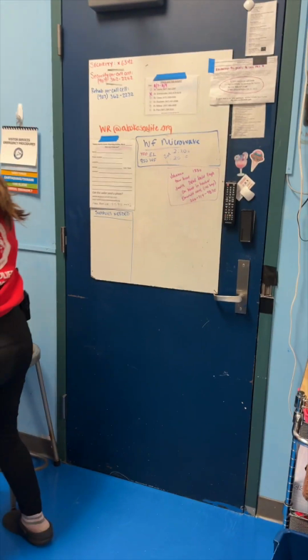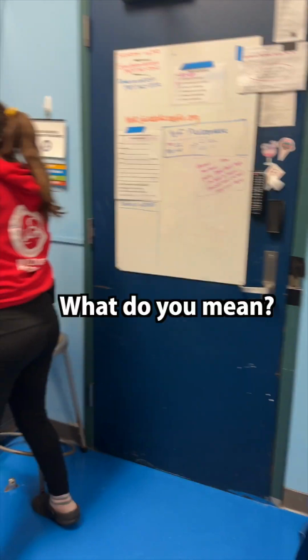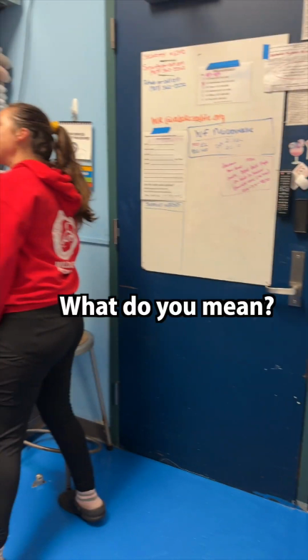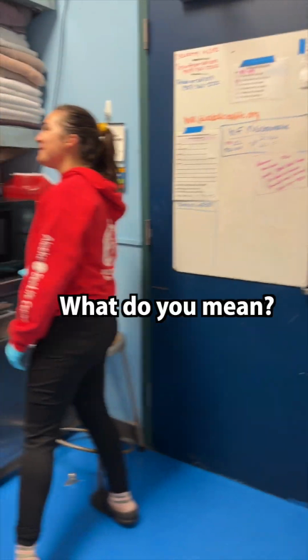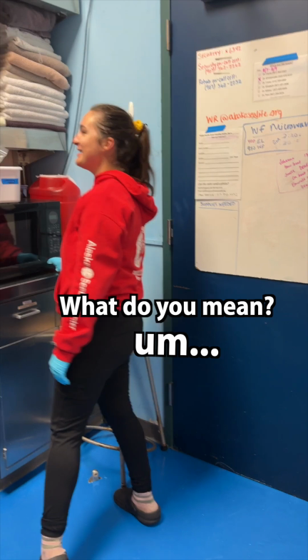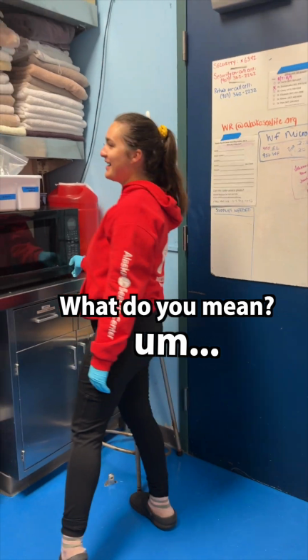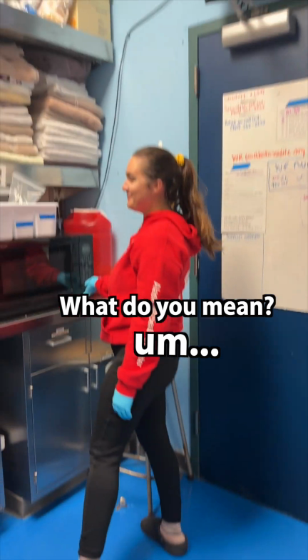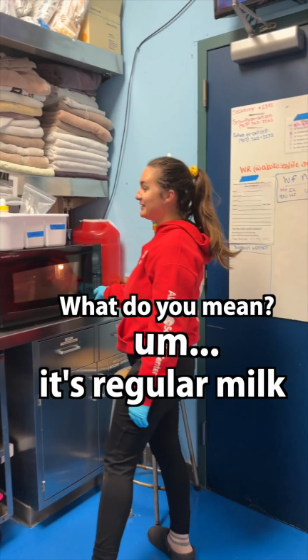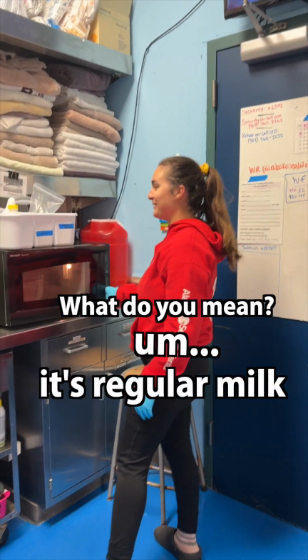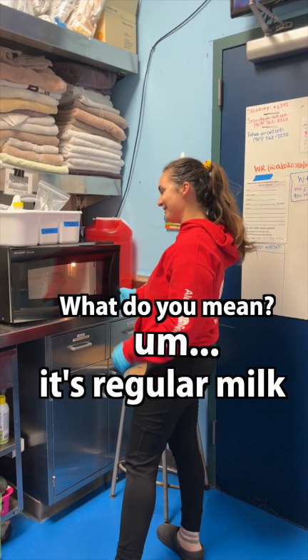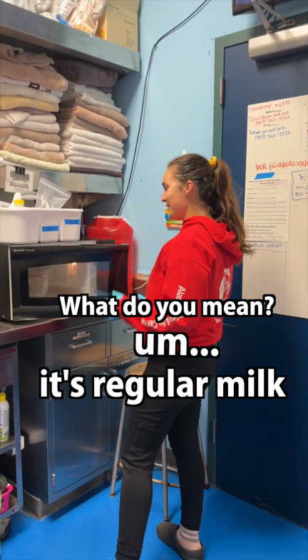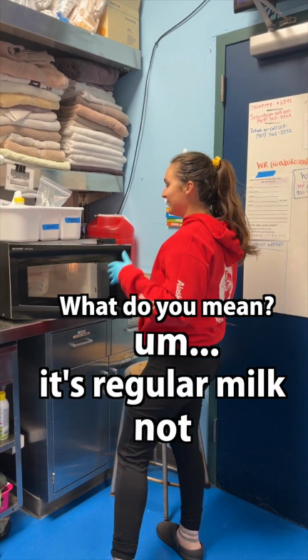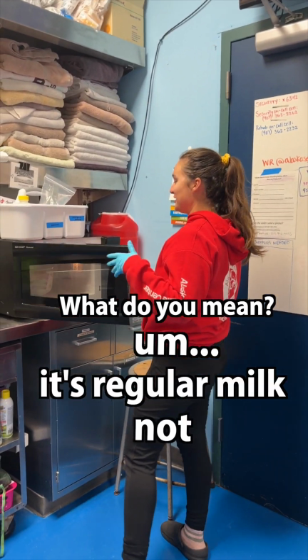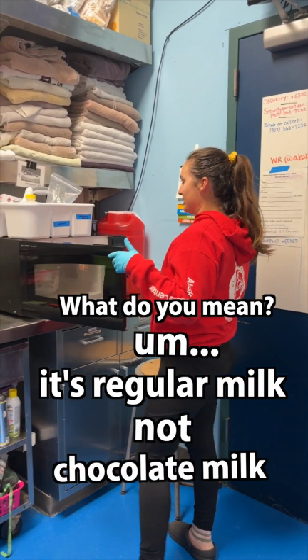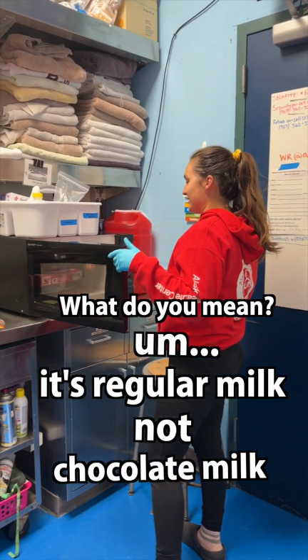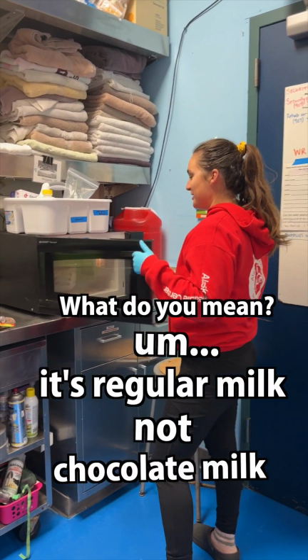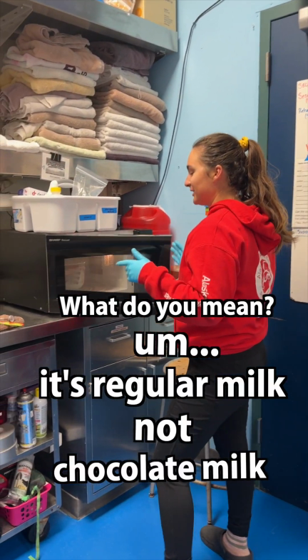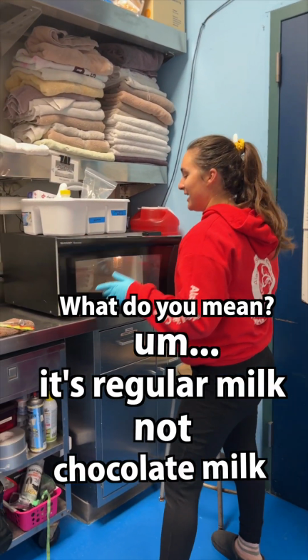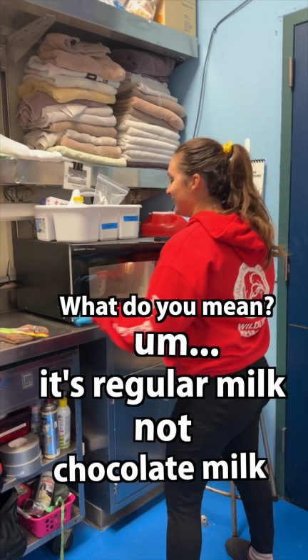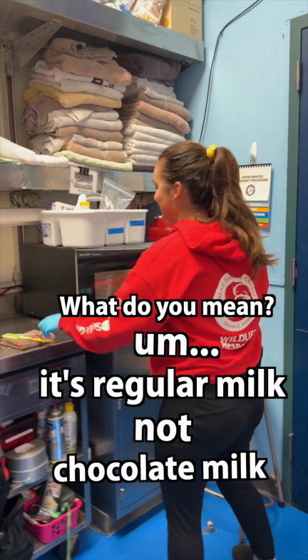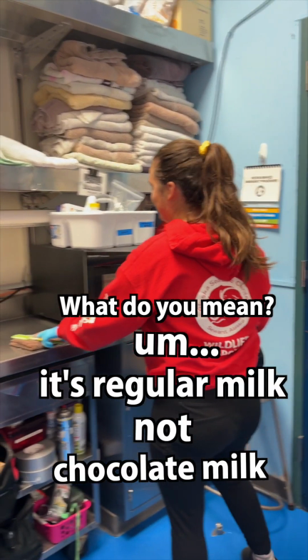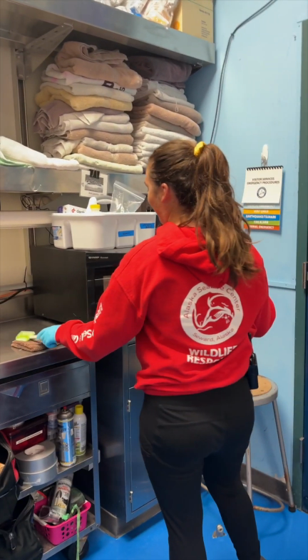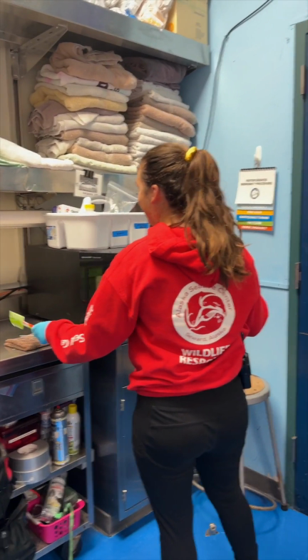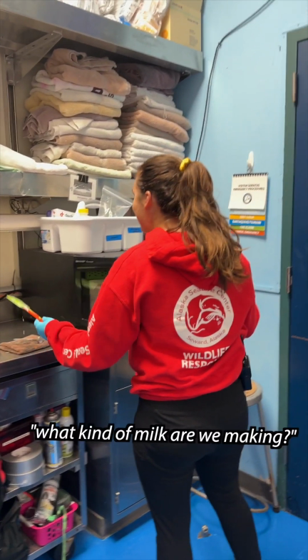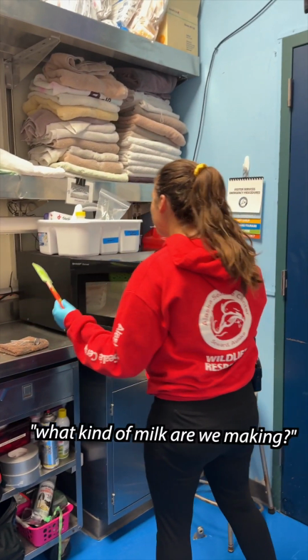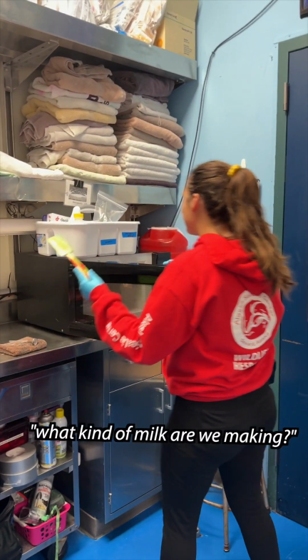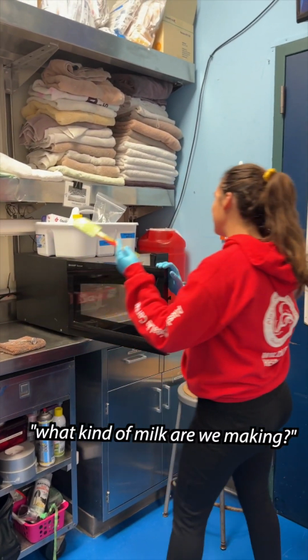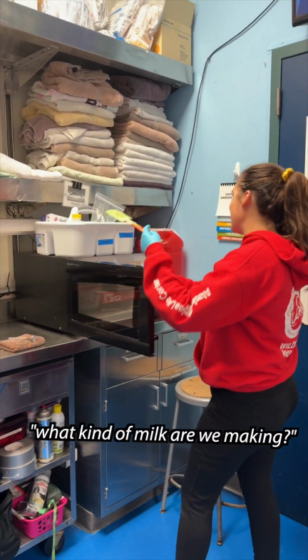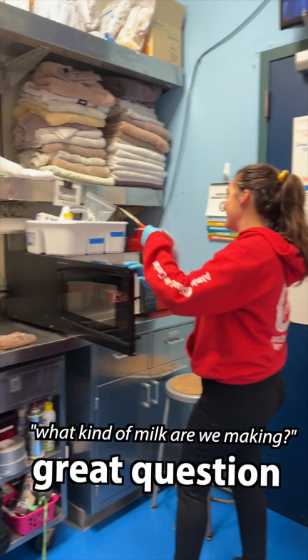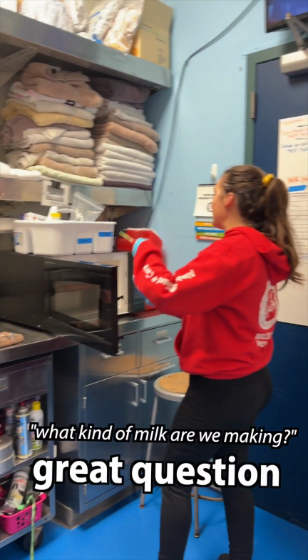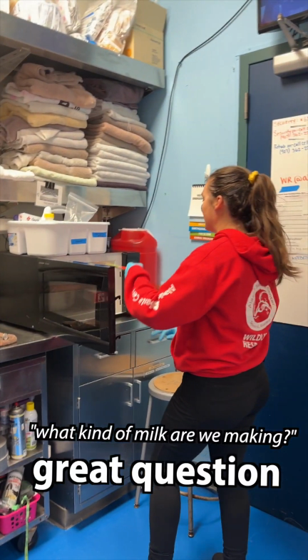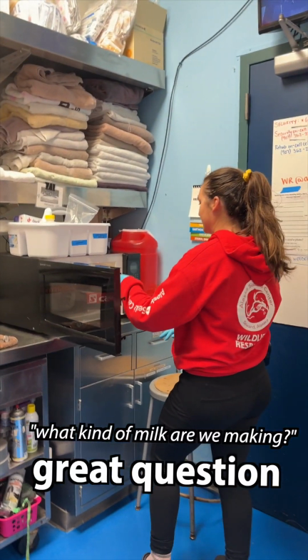What do you mean? It's regular milk, not Schwabbe milk. What kind of milk are we making? Great question.